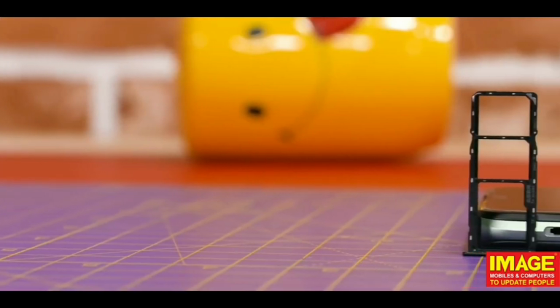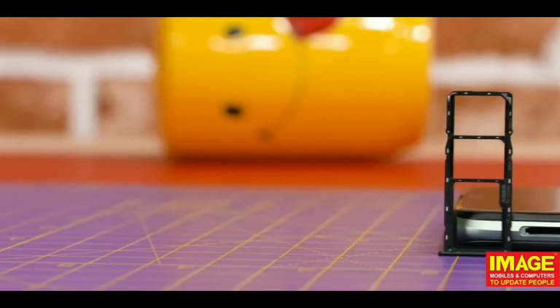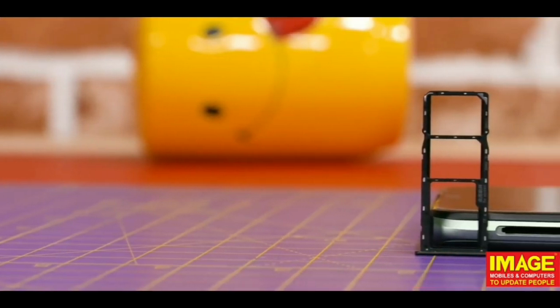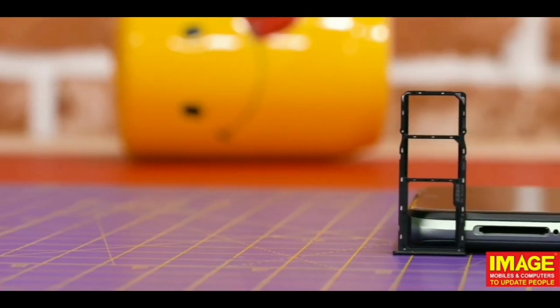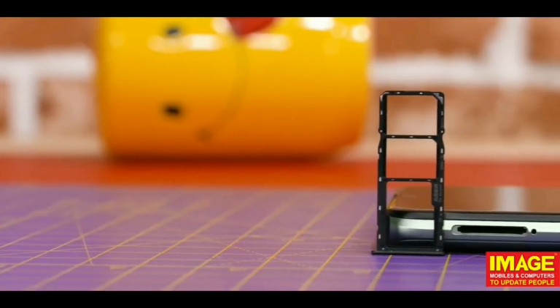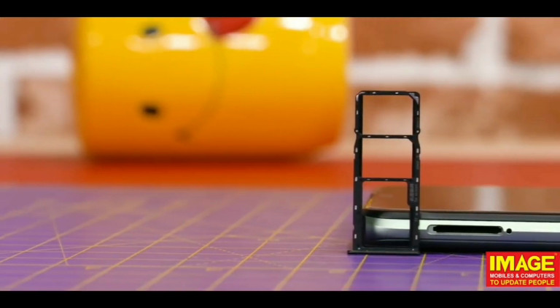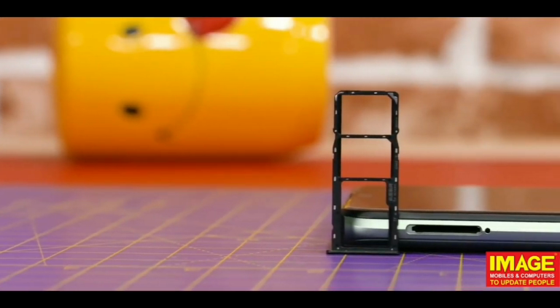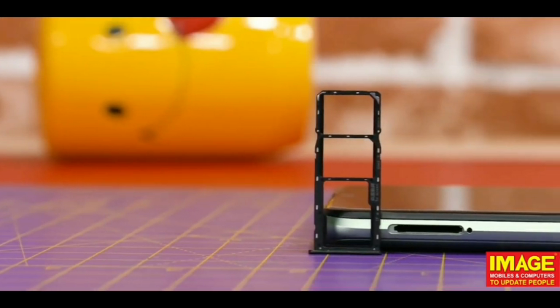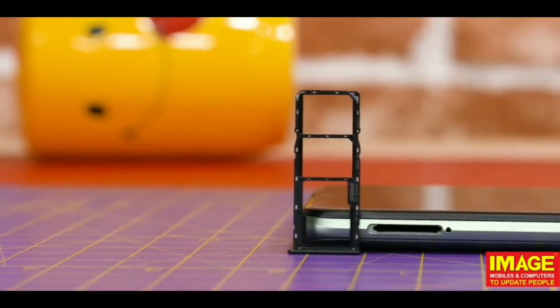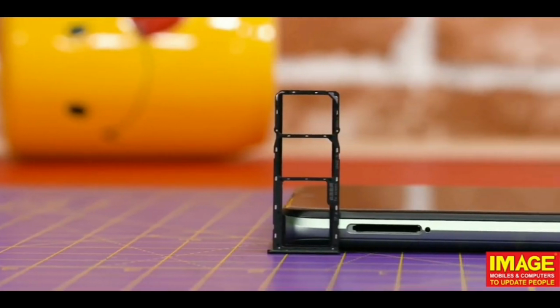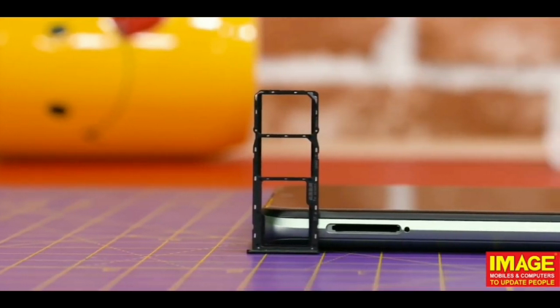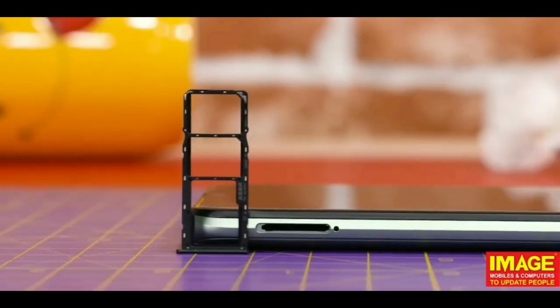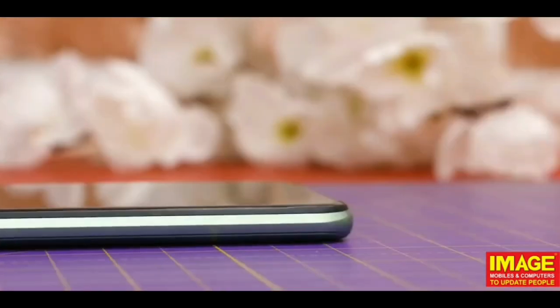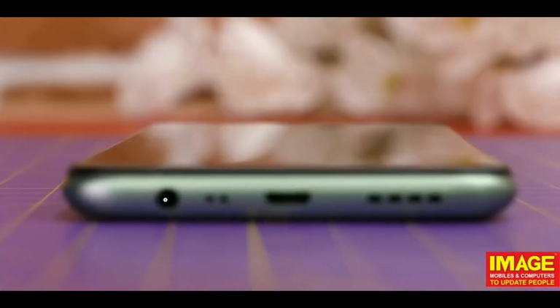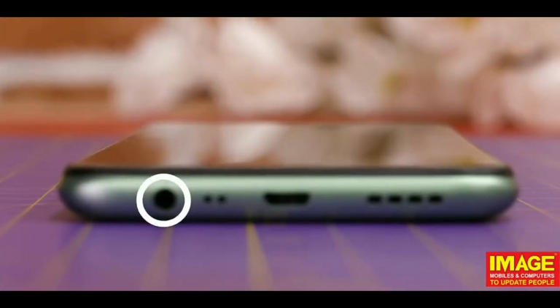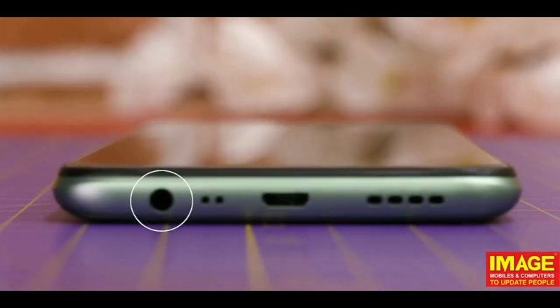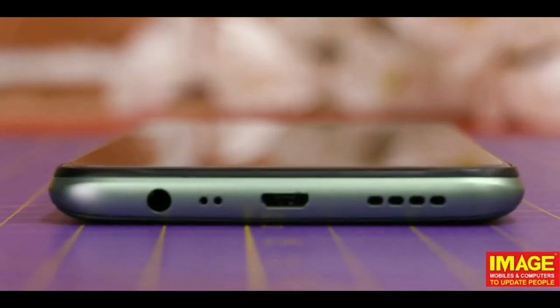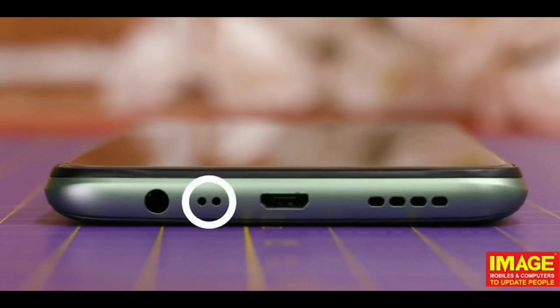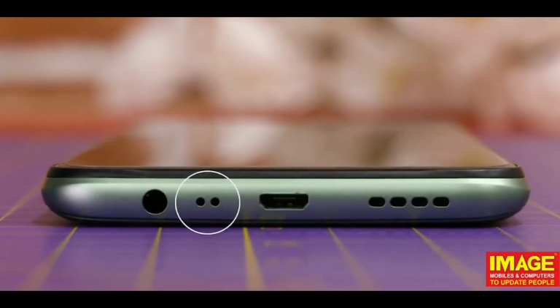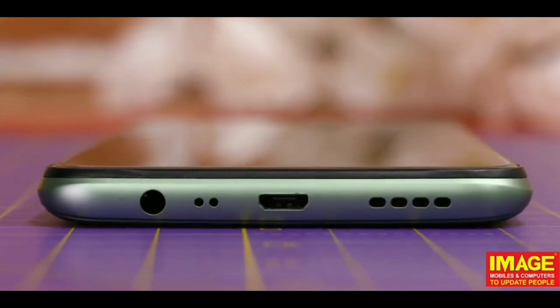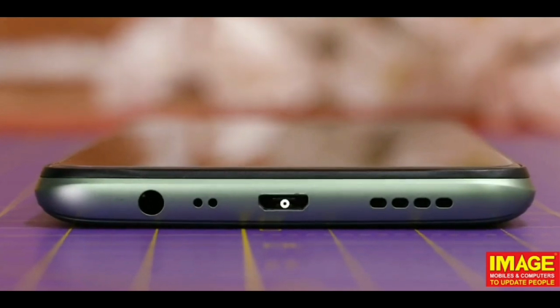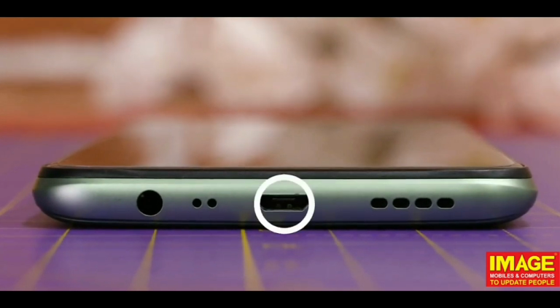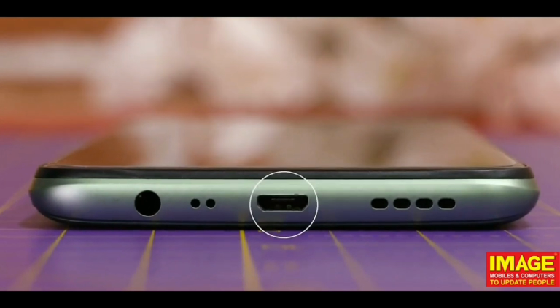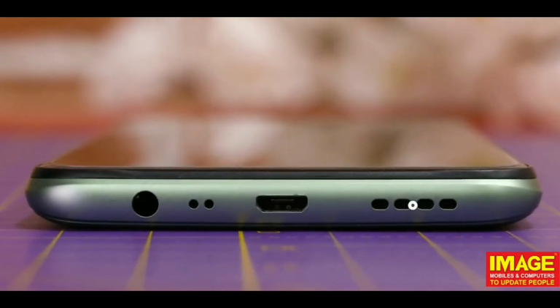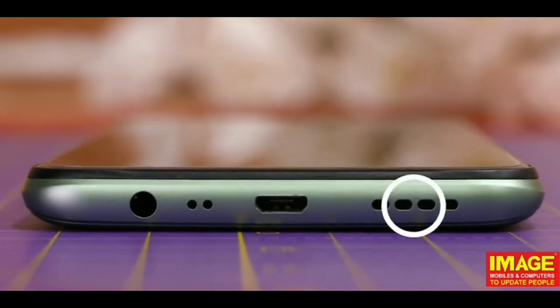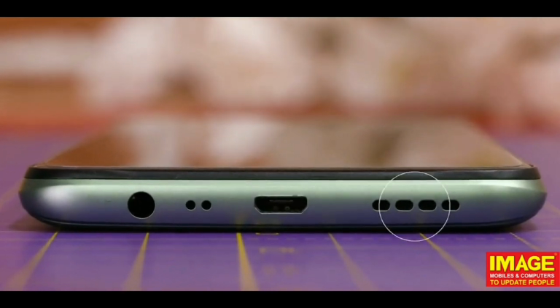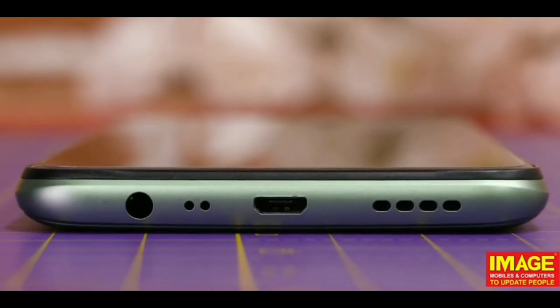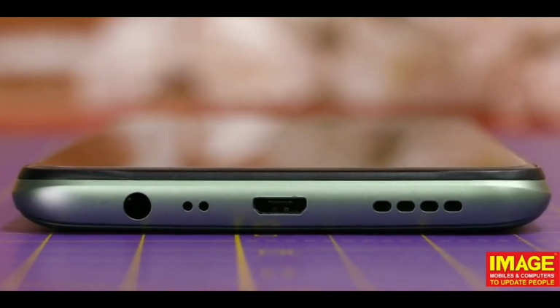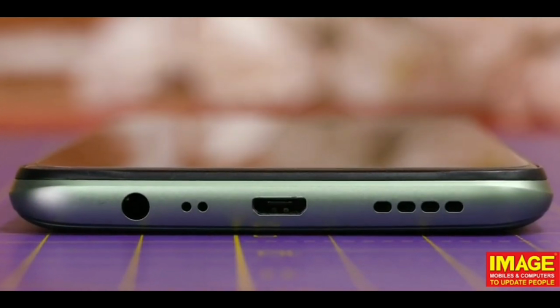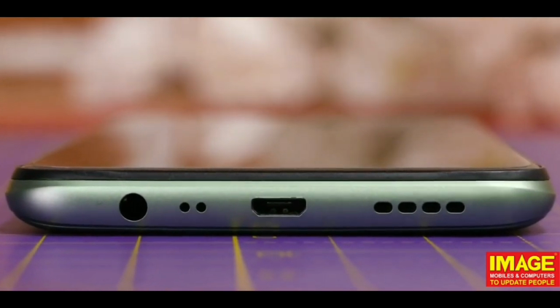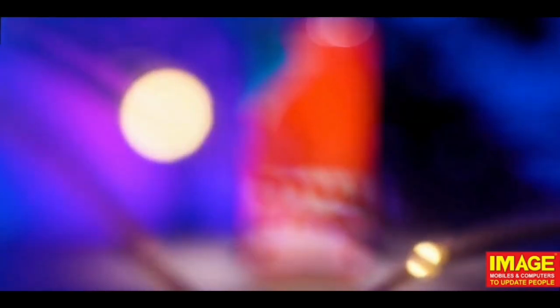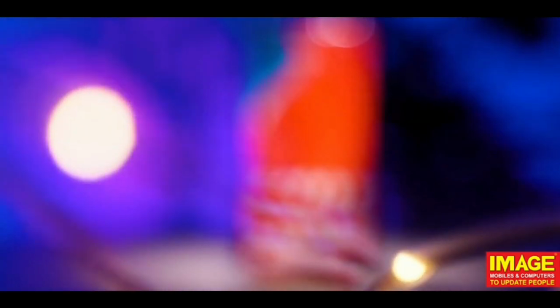The phone includes a memory card slot, a headphone jack, a microphone, a micro USB port, and a mono speaker.